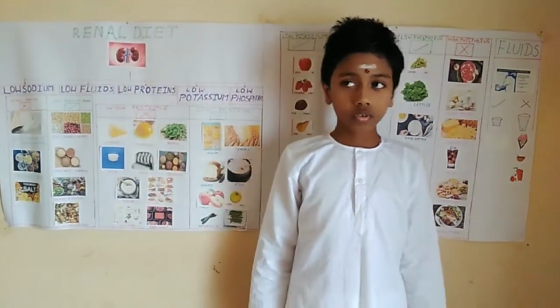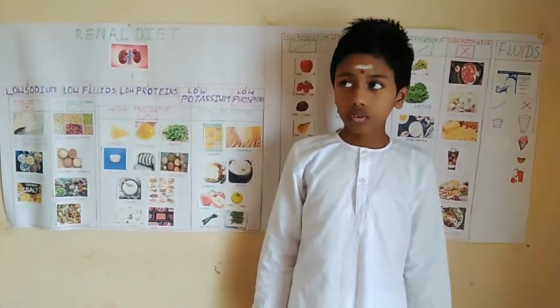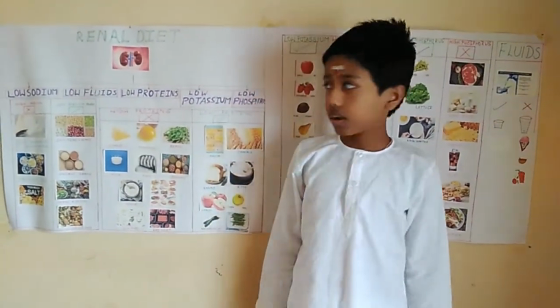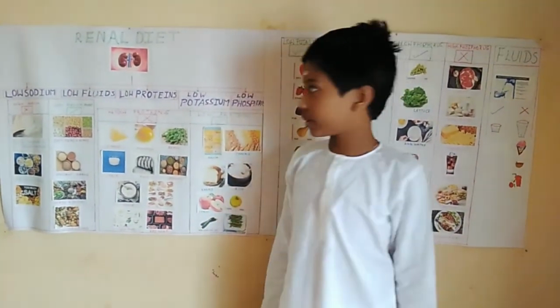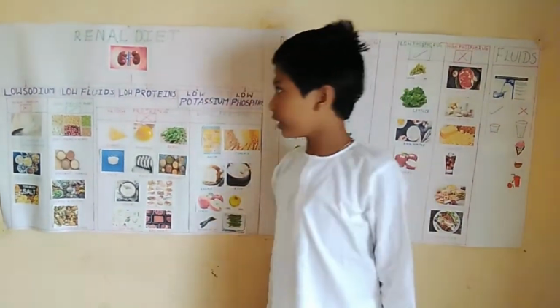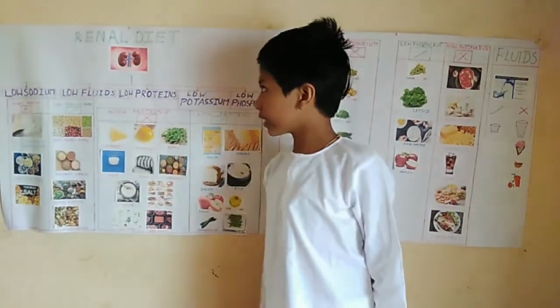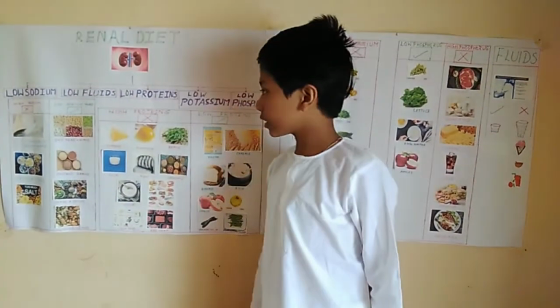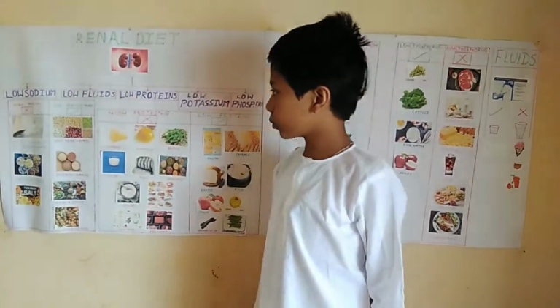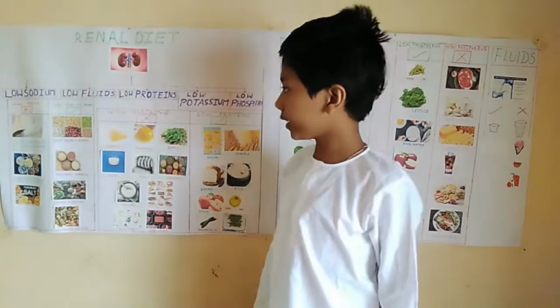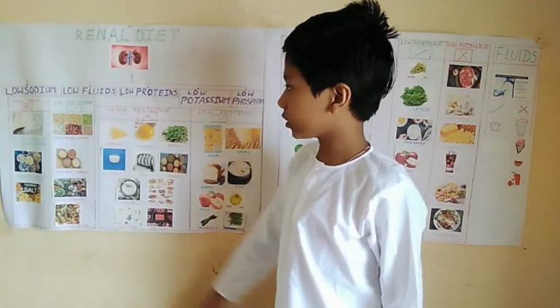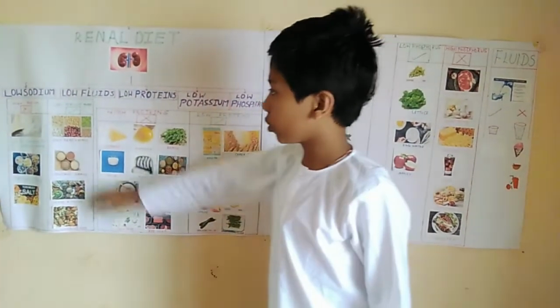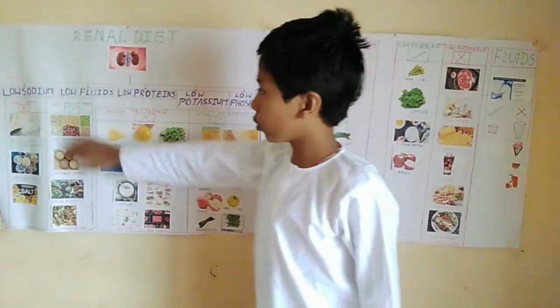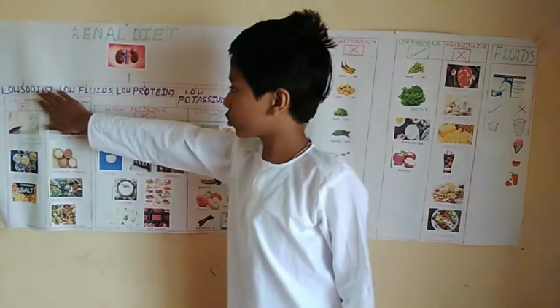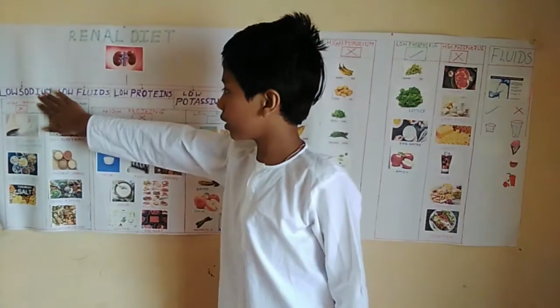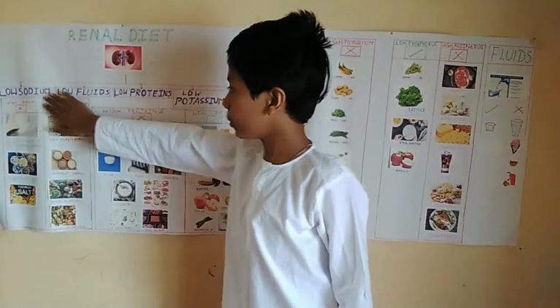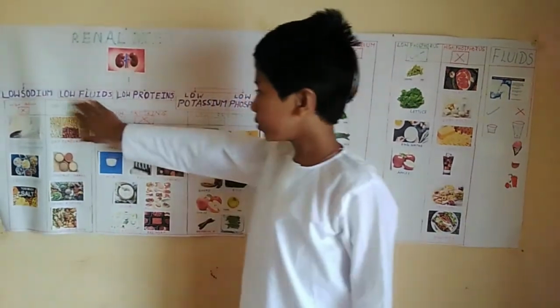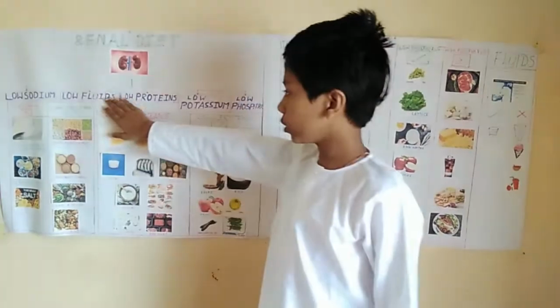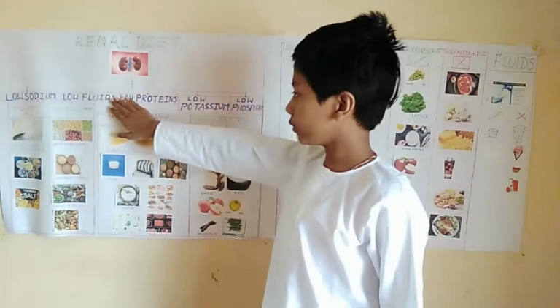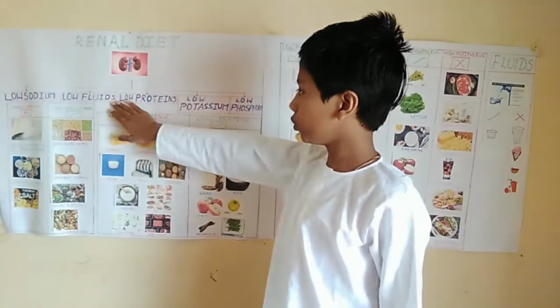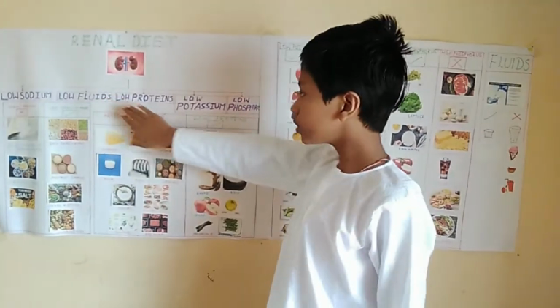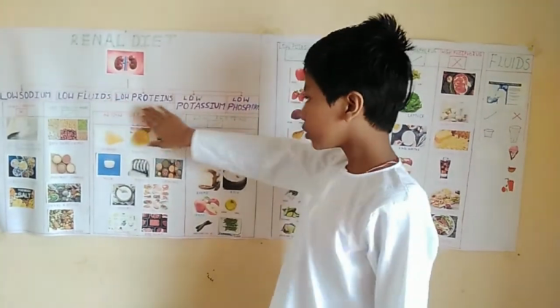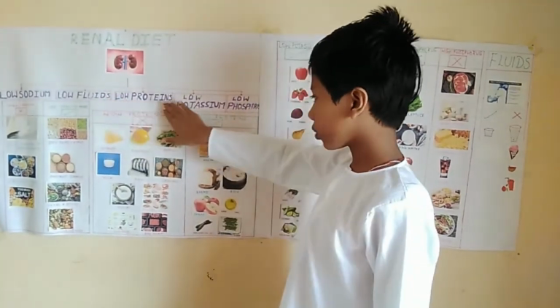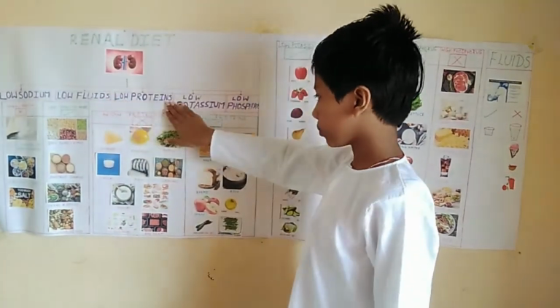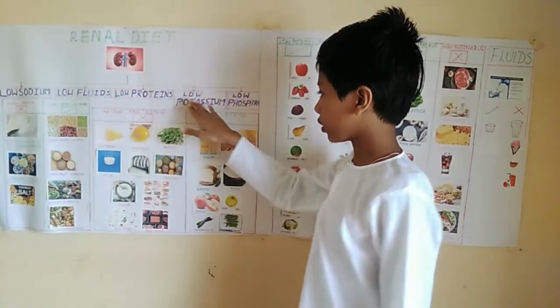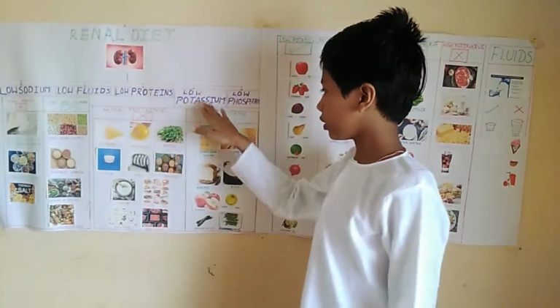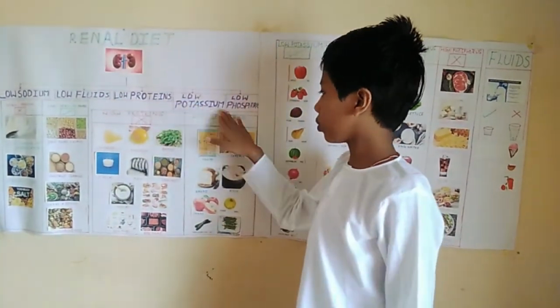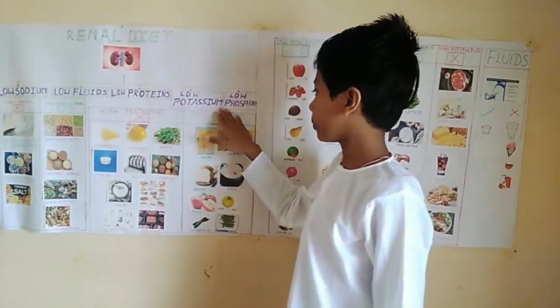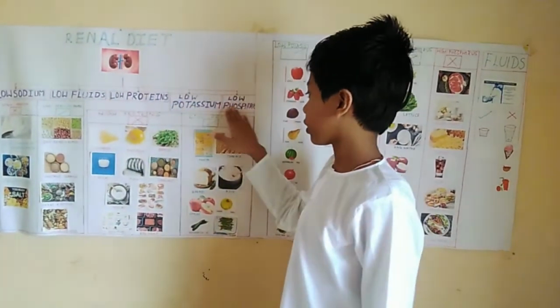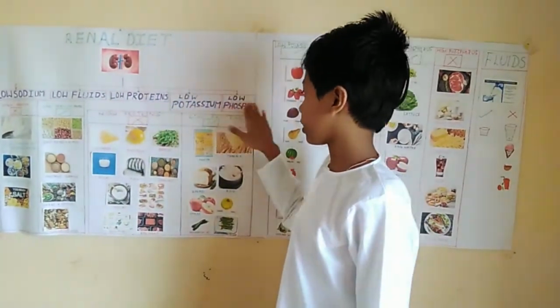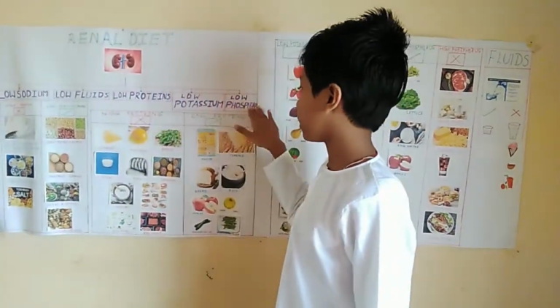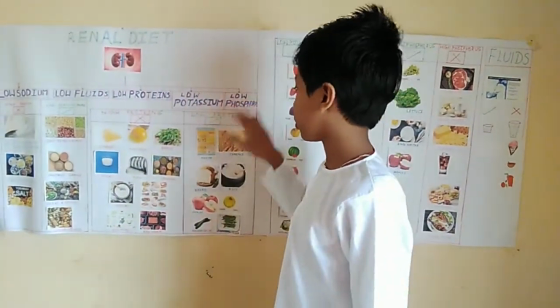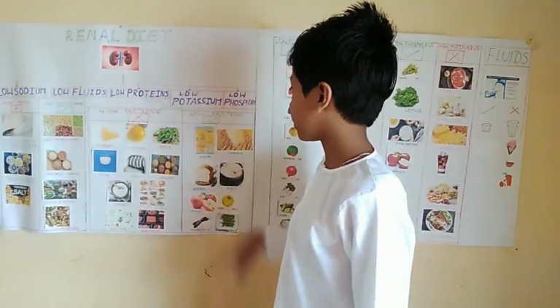A renal diet is one that is low in sodium, low in fluids, low in protein, low in potassium and low in phosphorus.